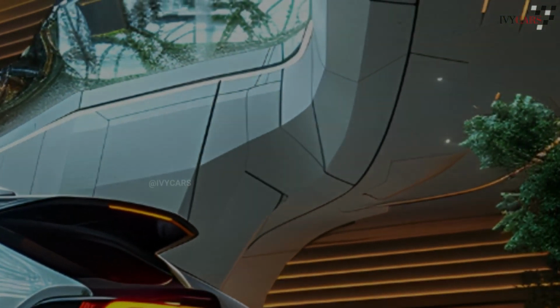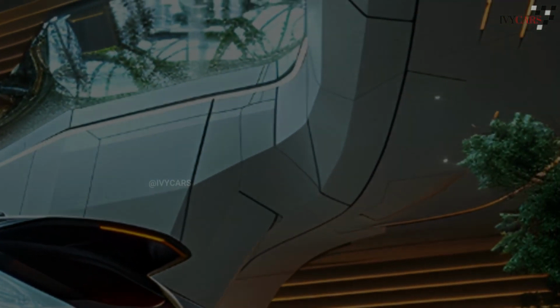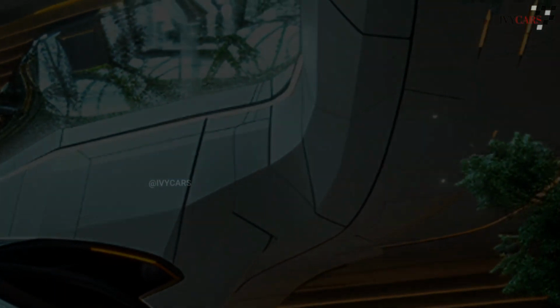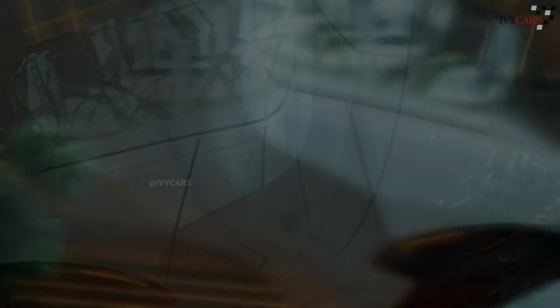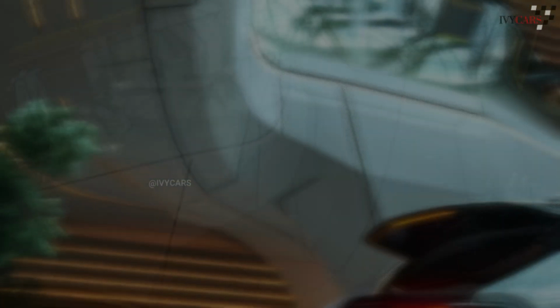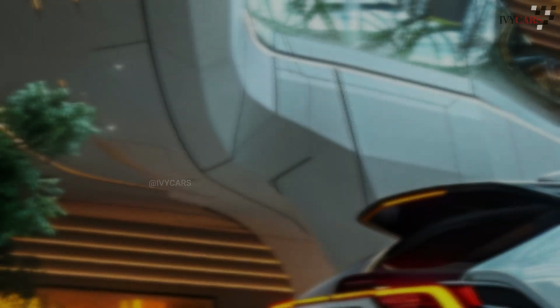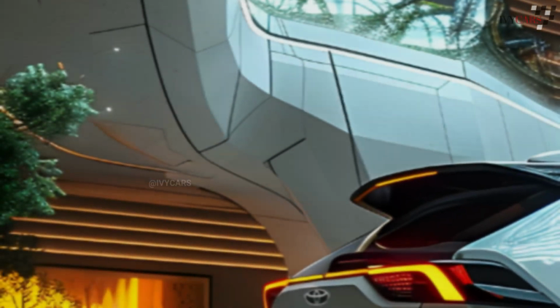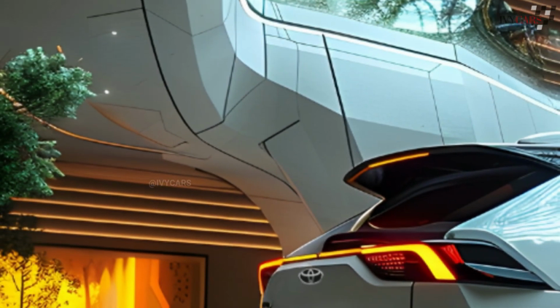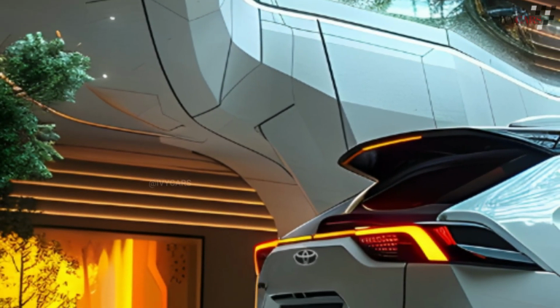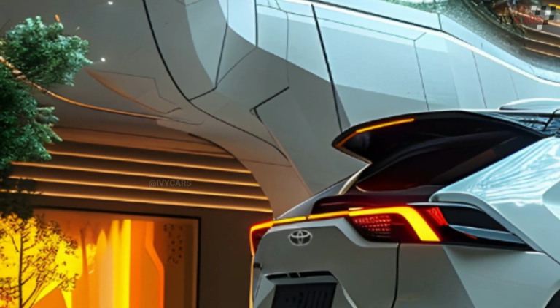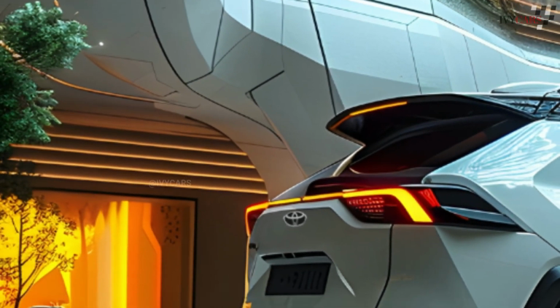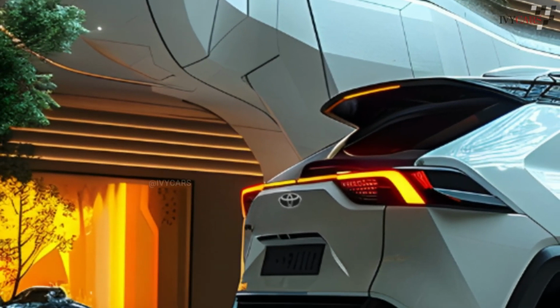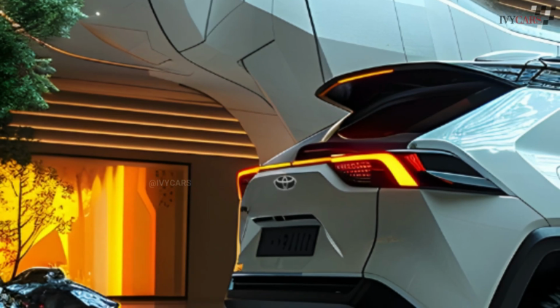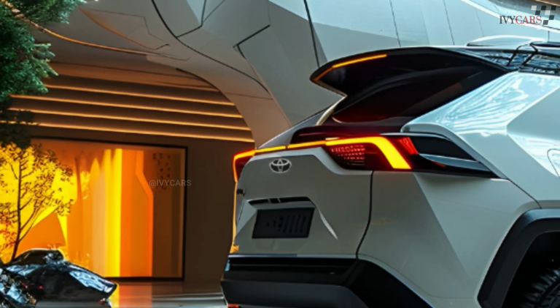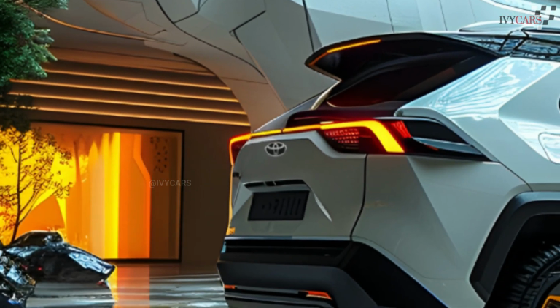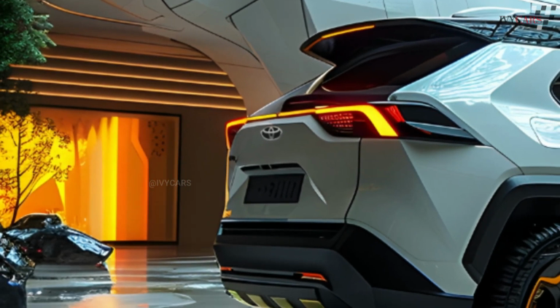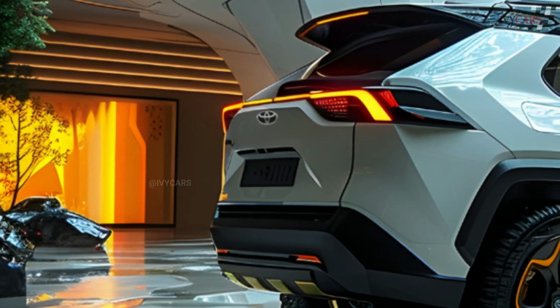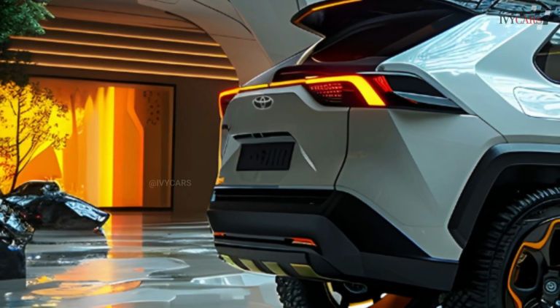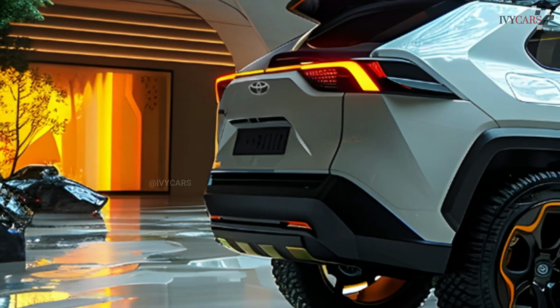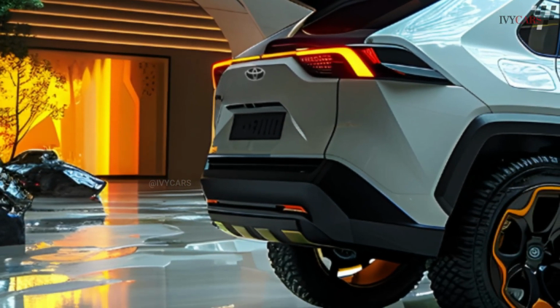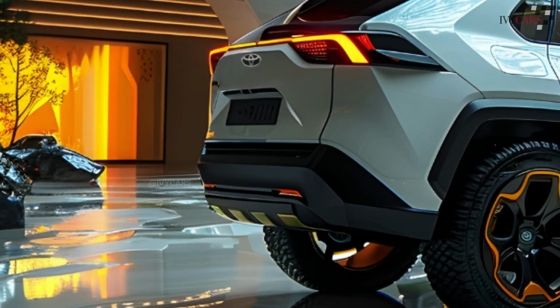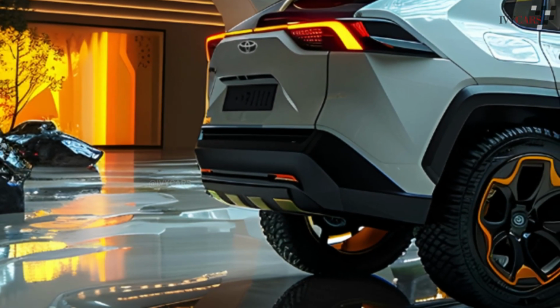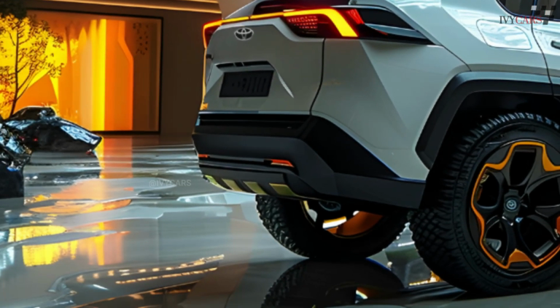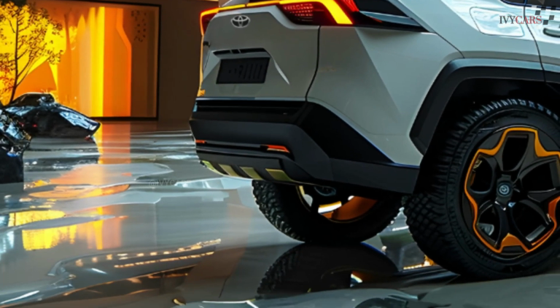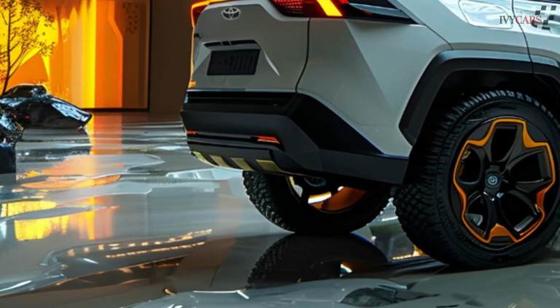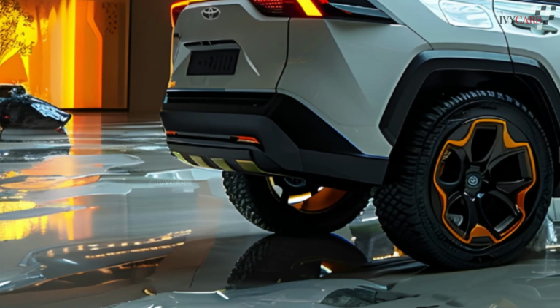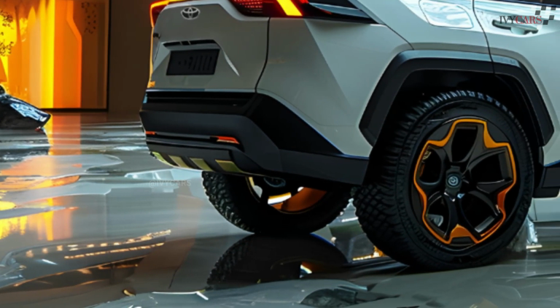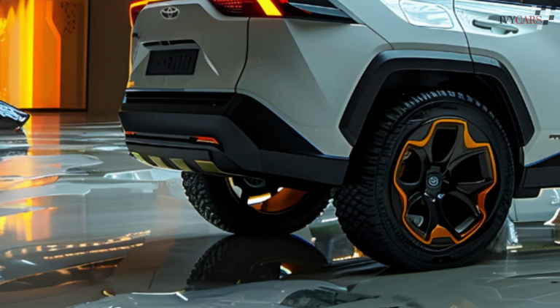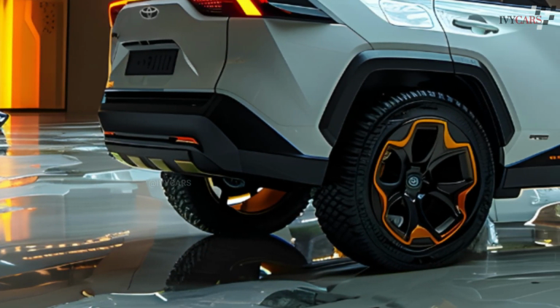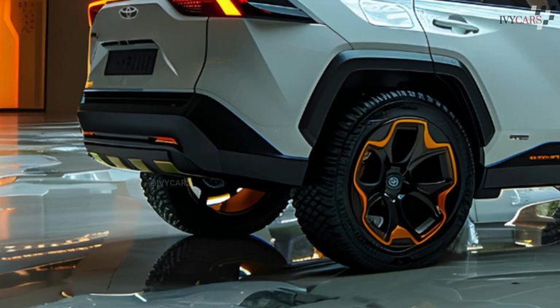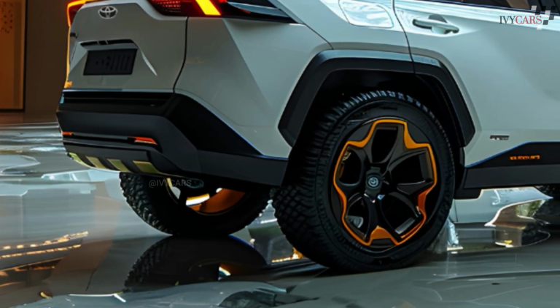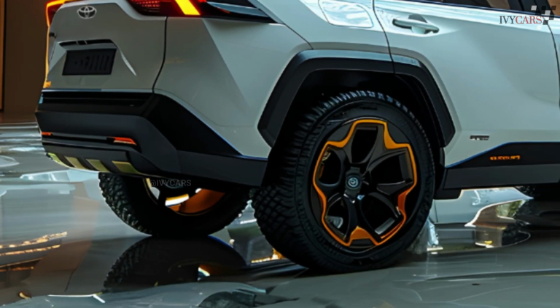The 2025 Toyota RAV4 hybrid should cost between $34,000 and $49,000.